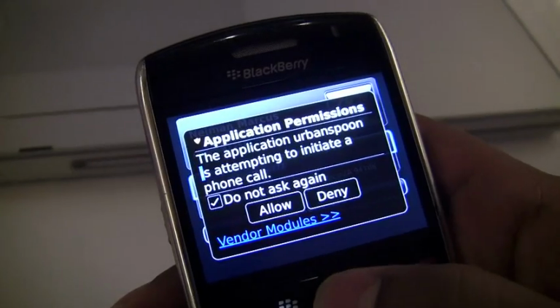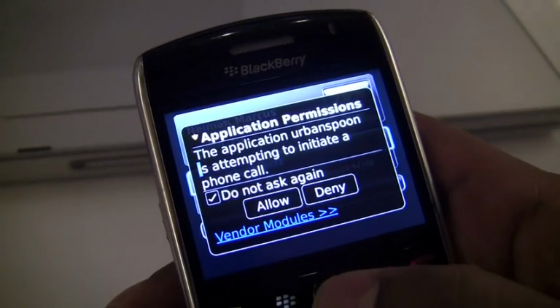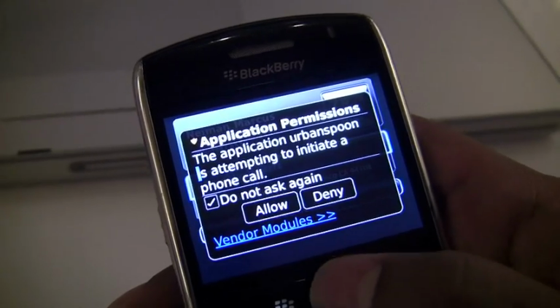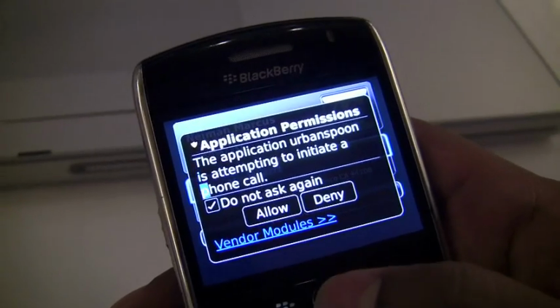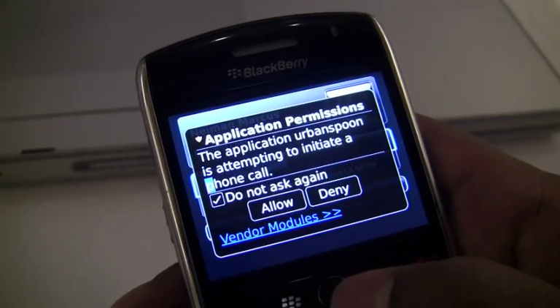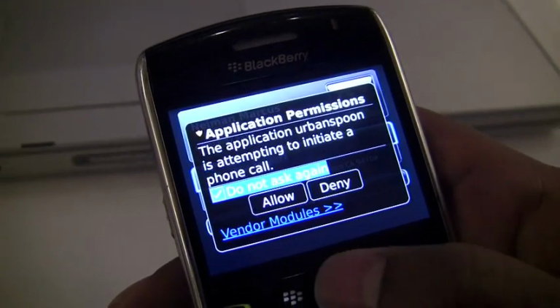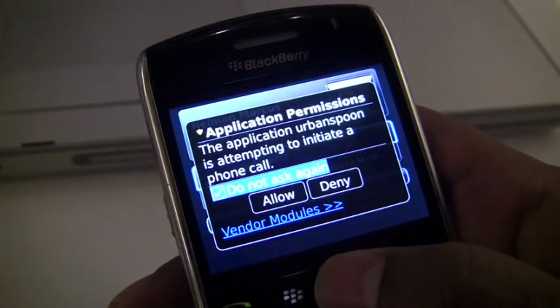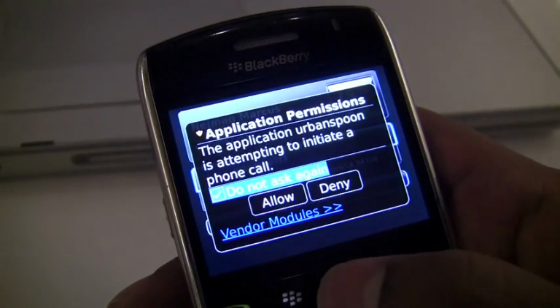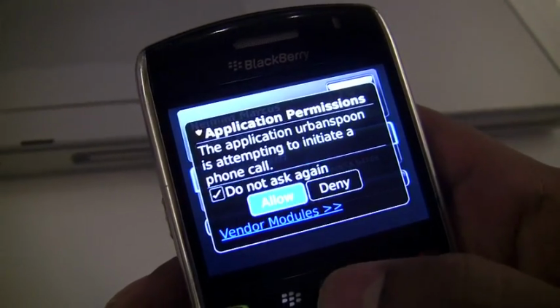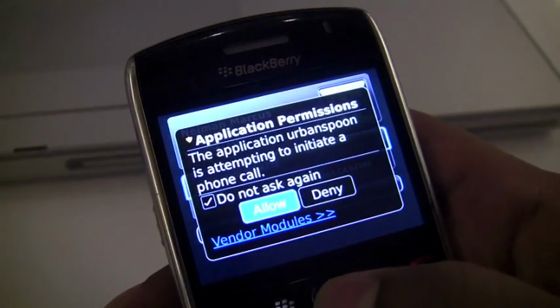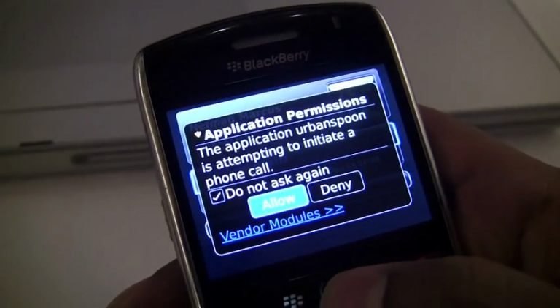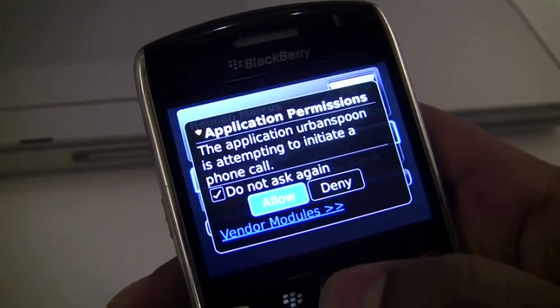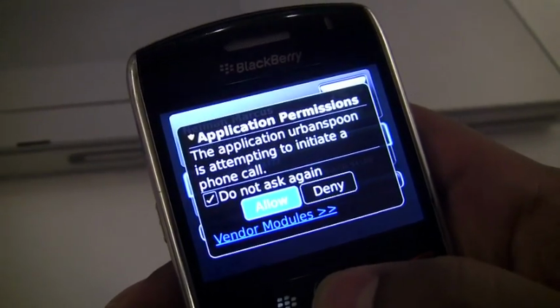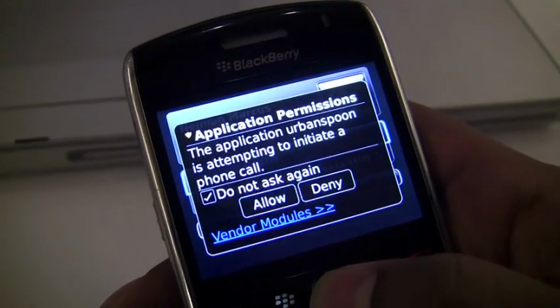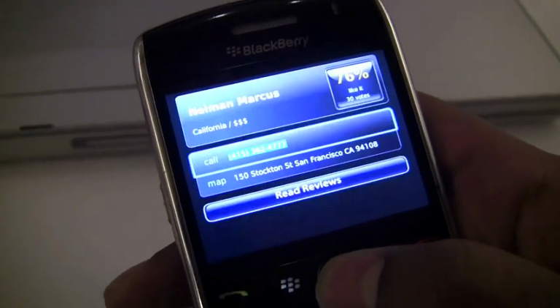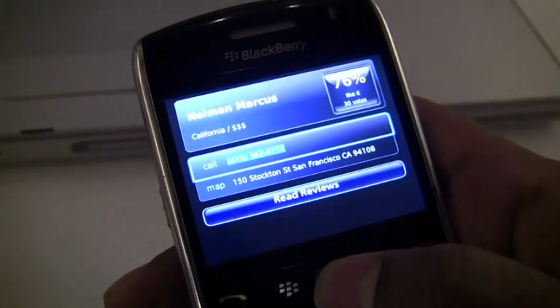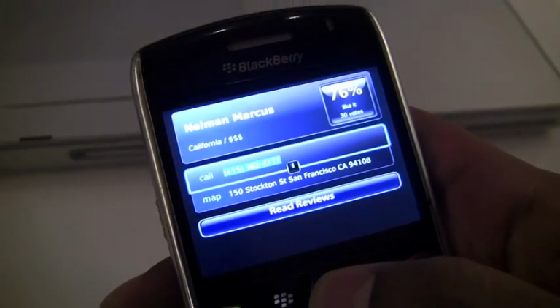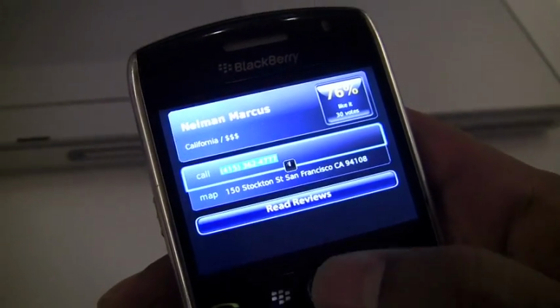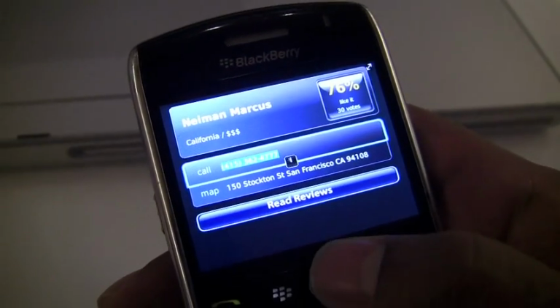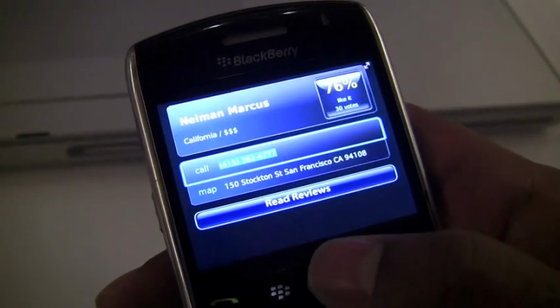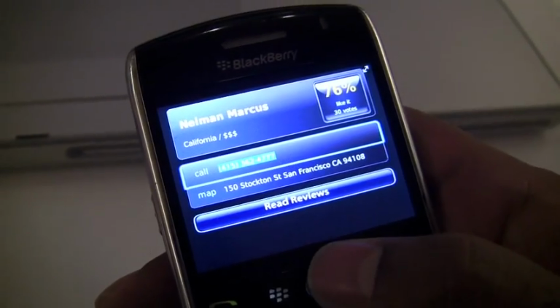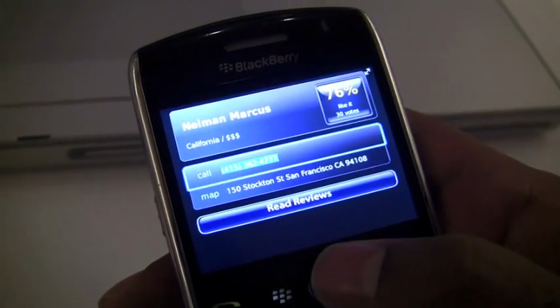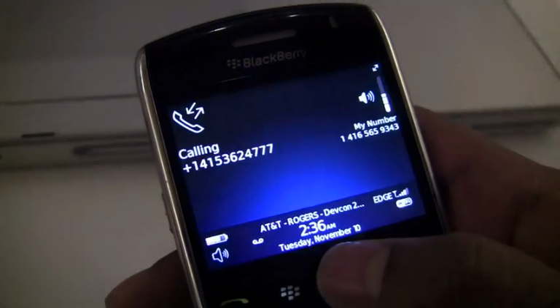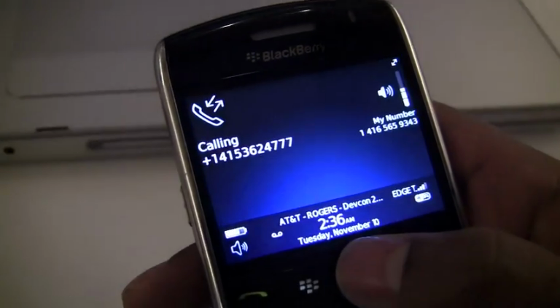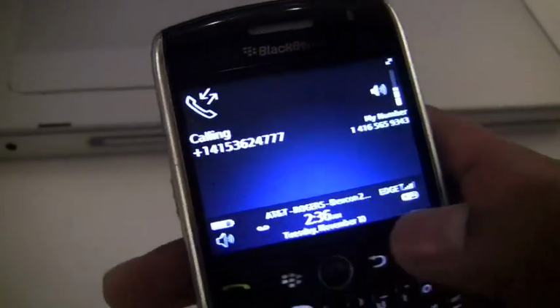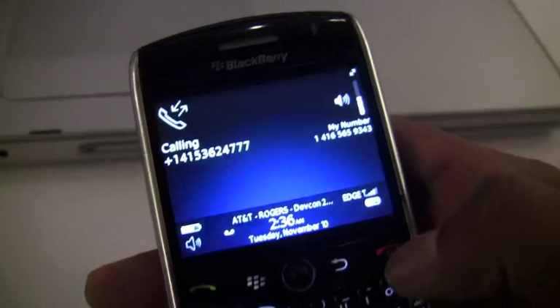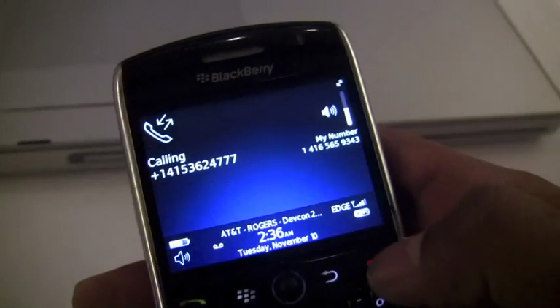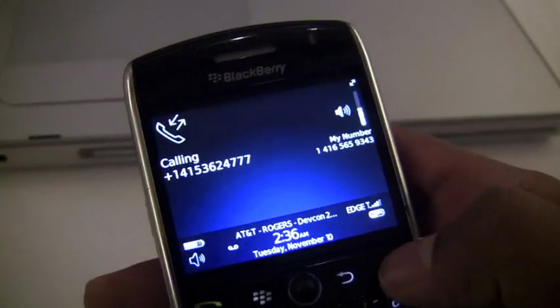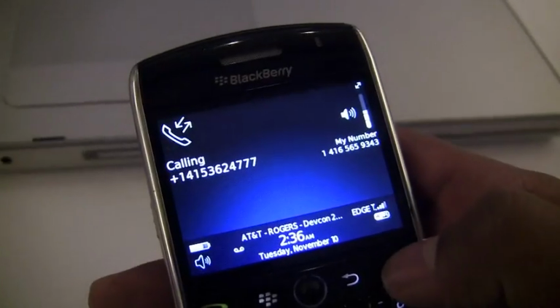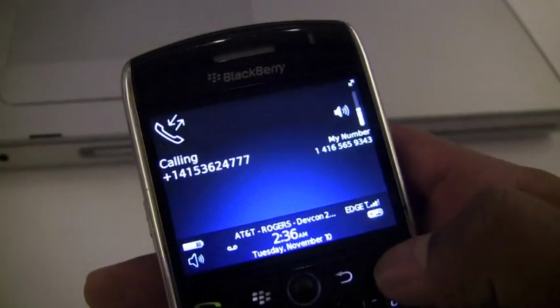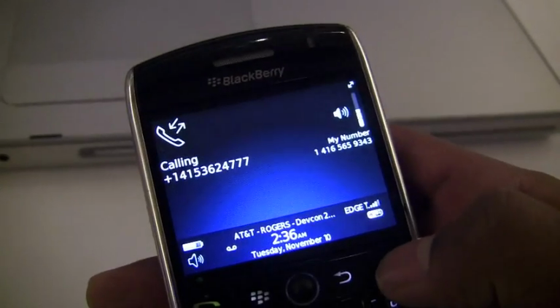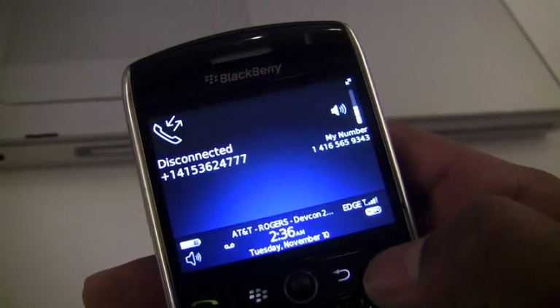Looks good. Set those permissions first time using. Easy to click through and call.